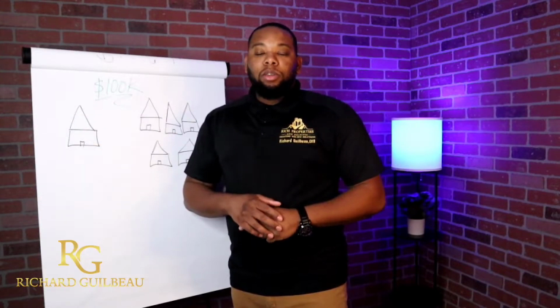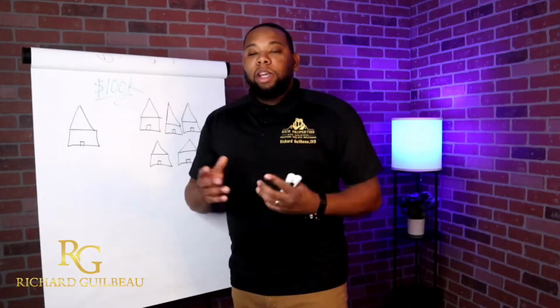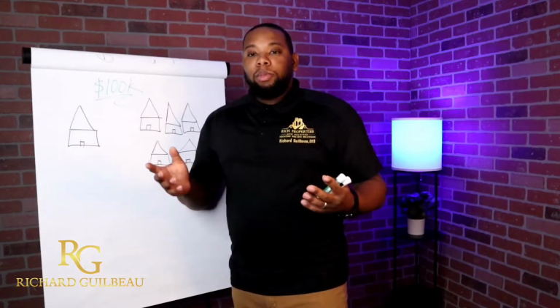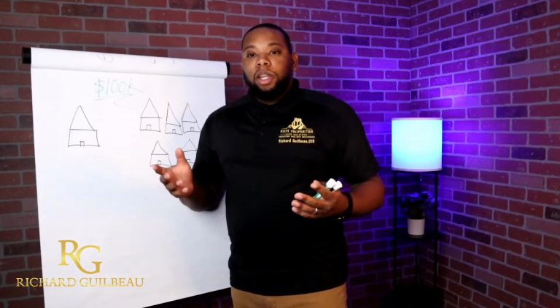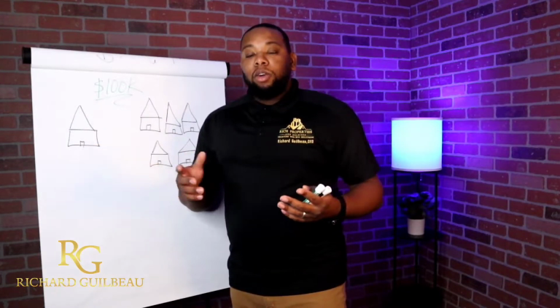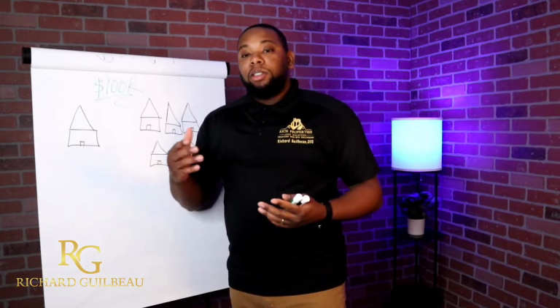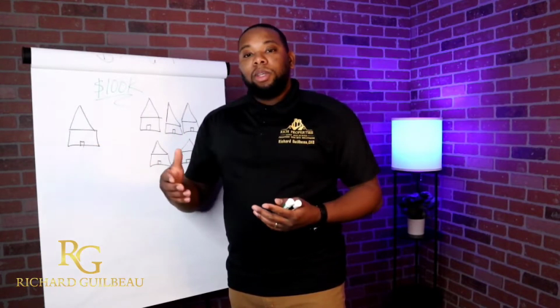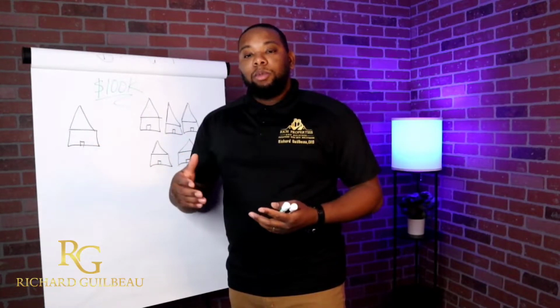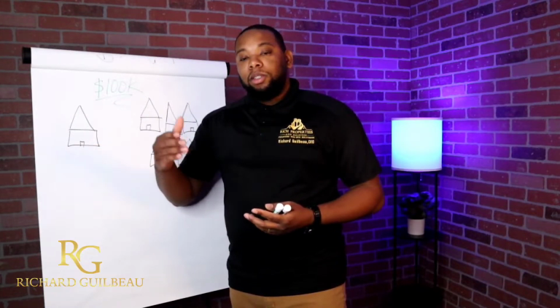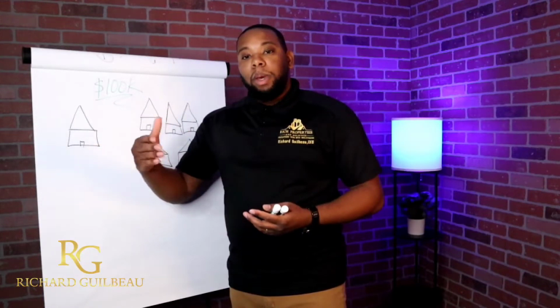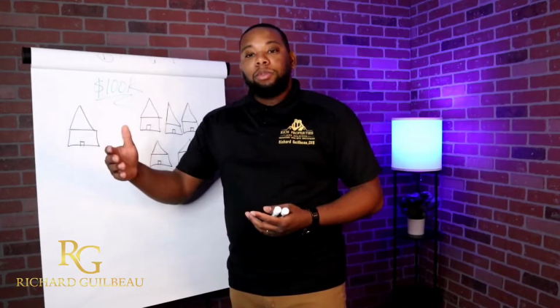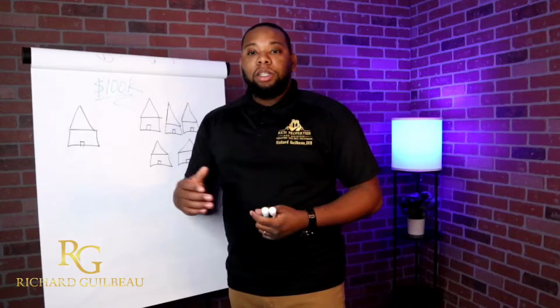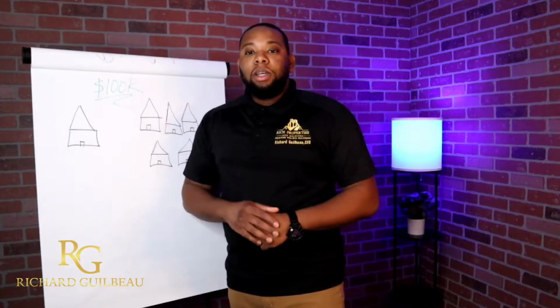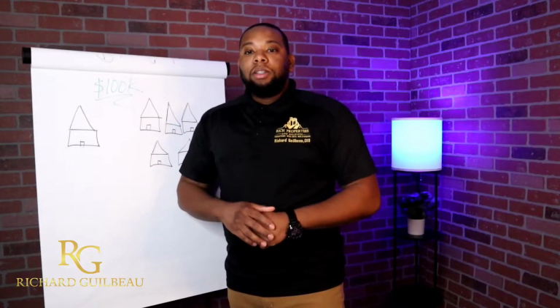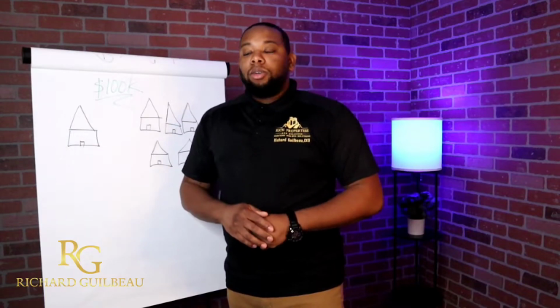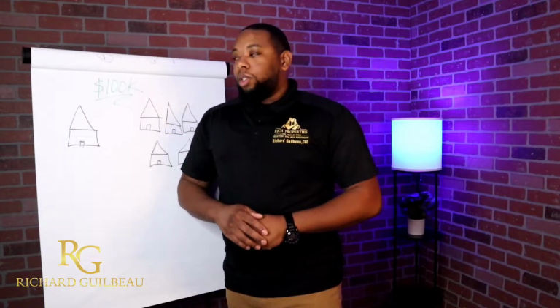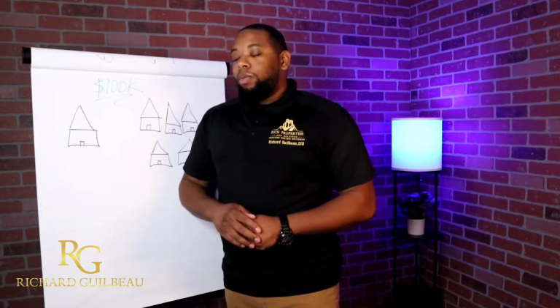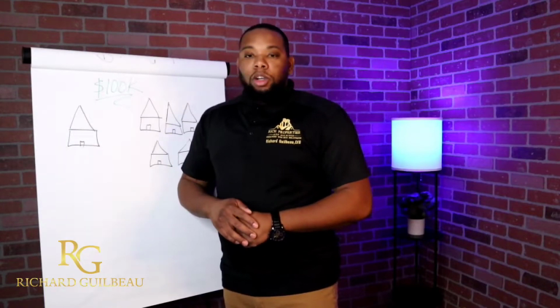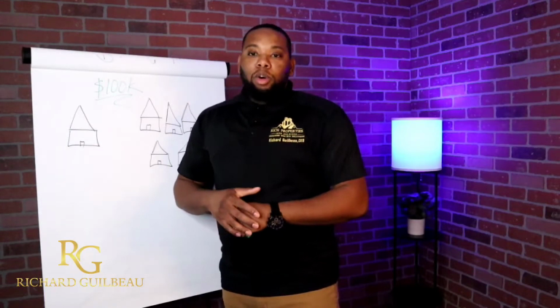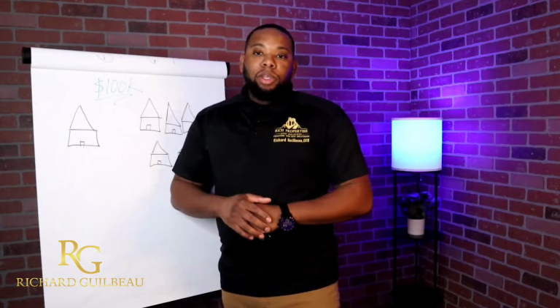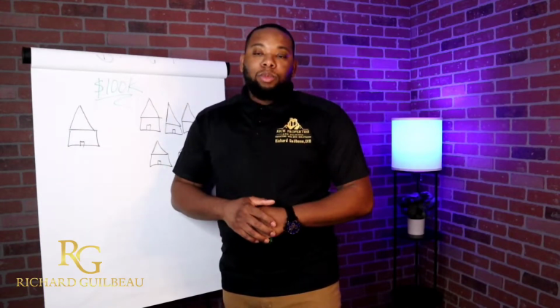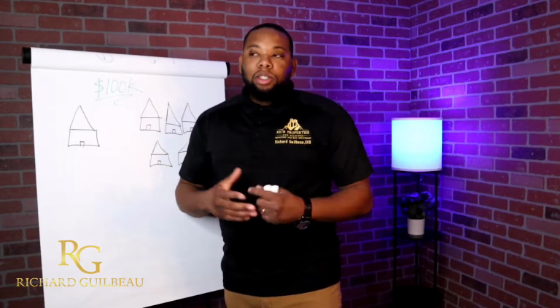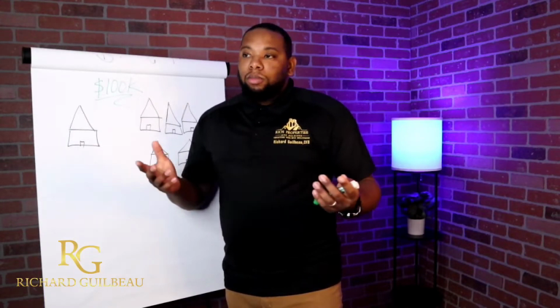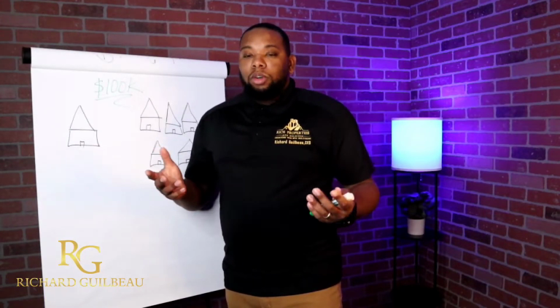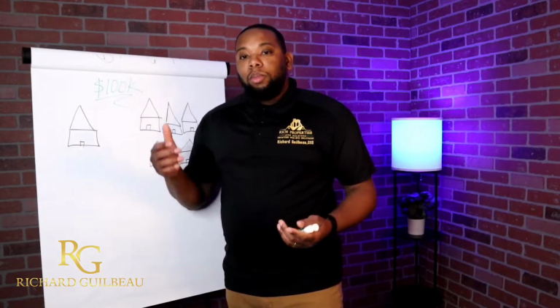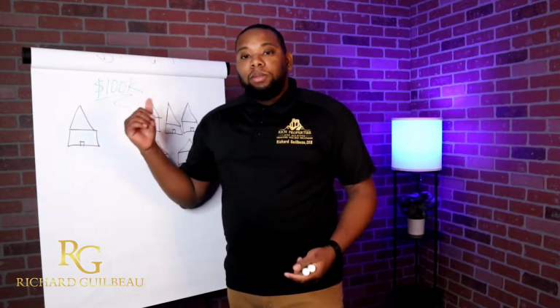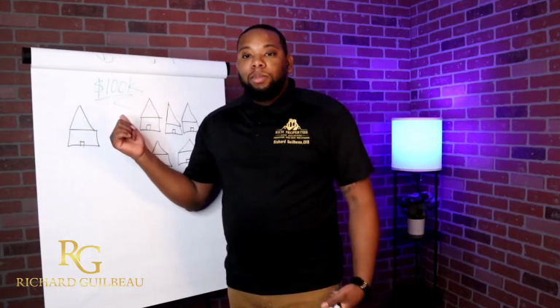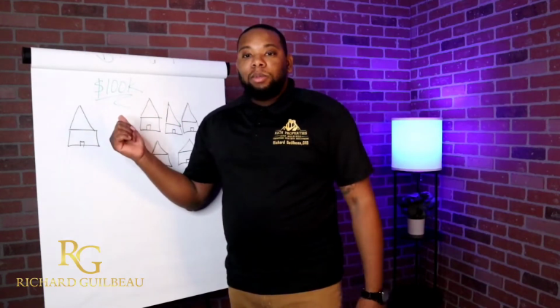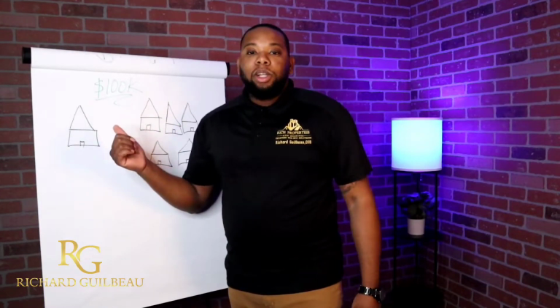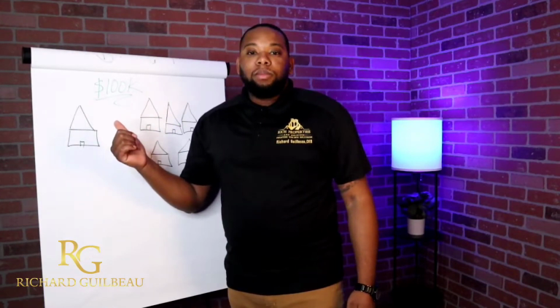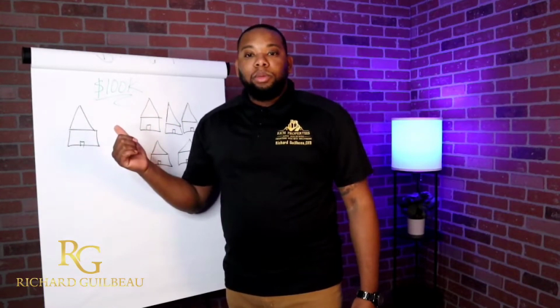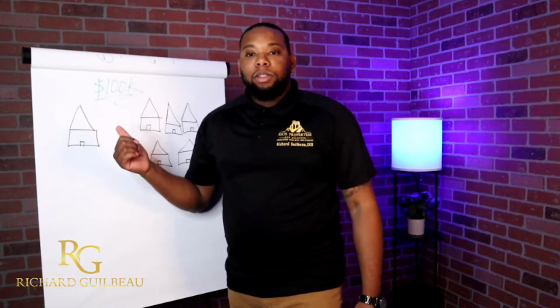You might hear people say OPM, or TBM, which is the bank's money. Today we're going to talk about OPM, which is really going to be TBM pretty much.